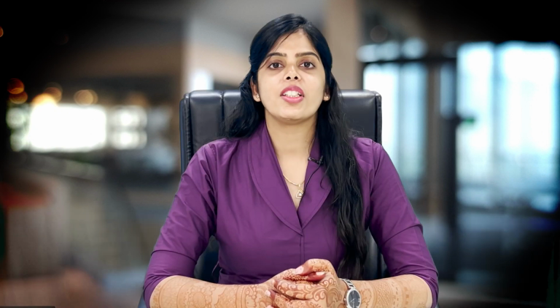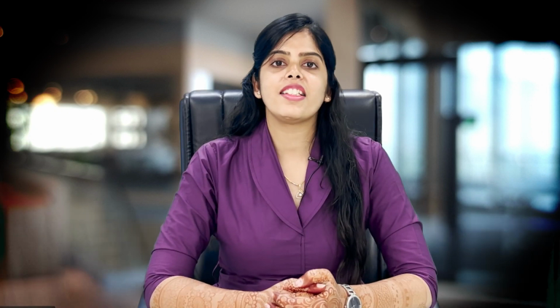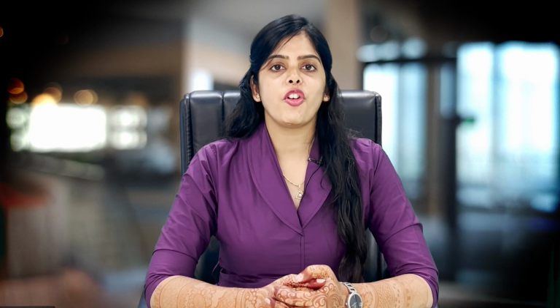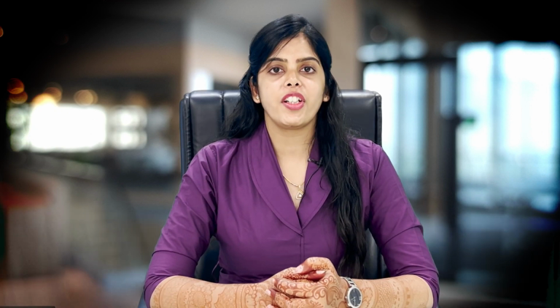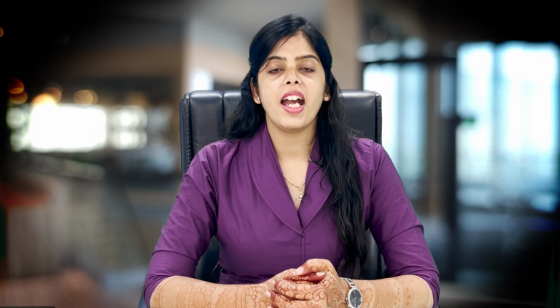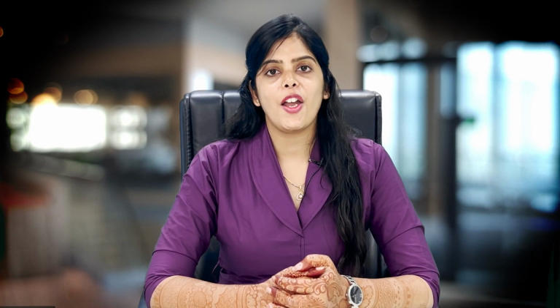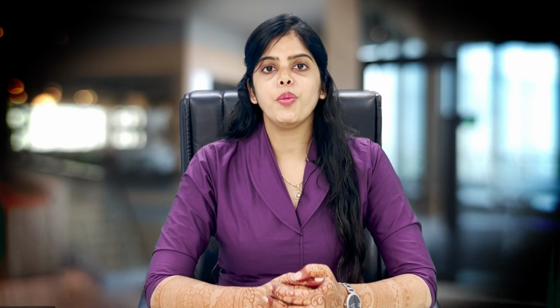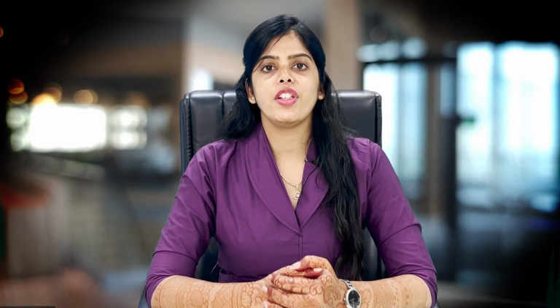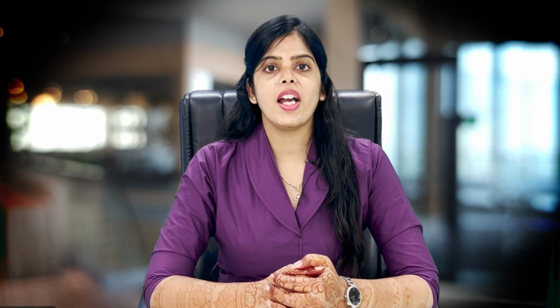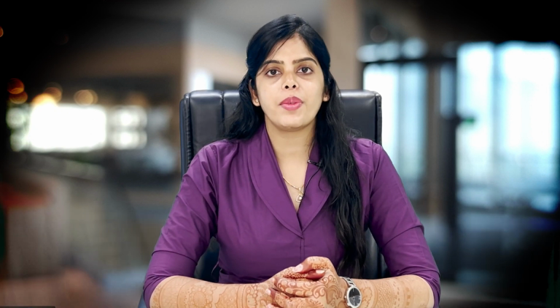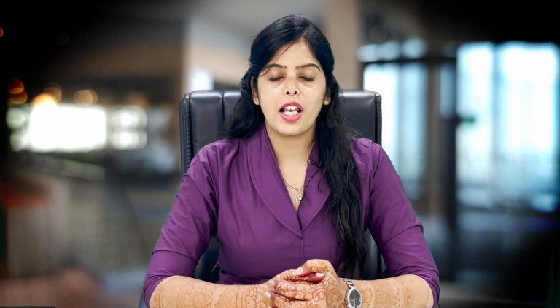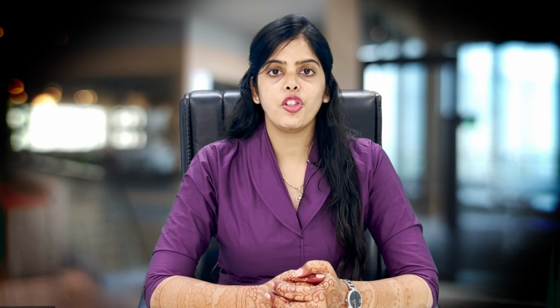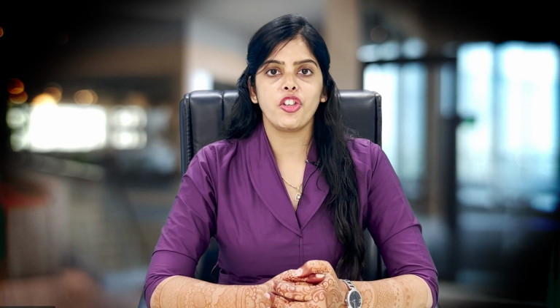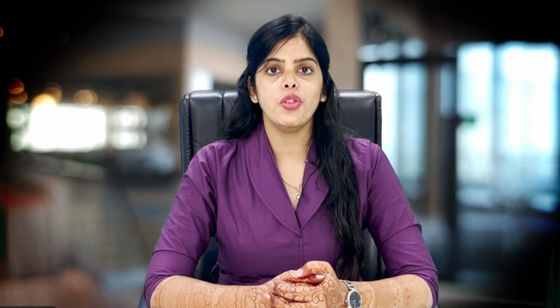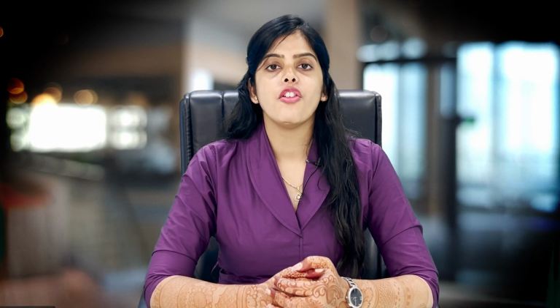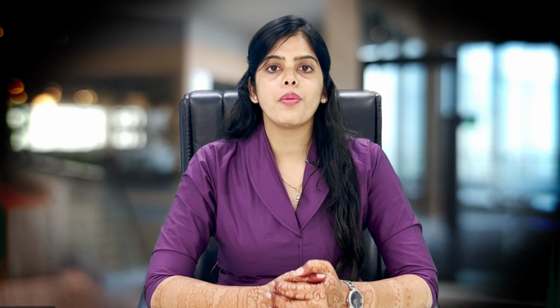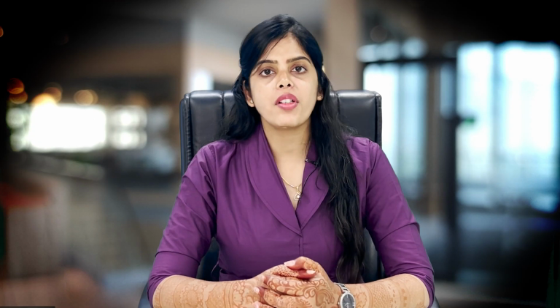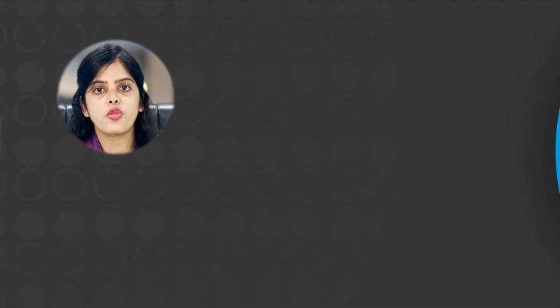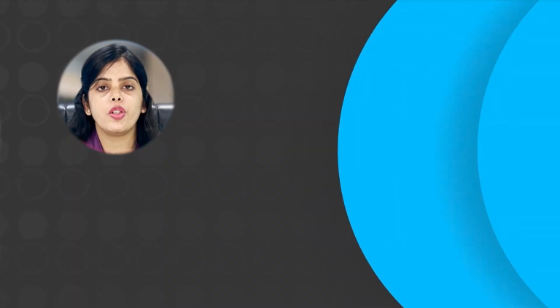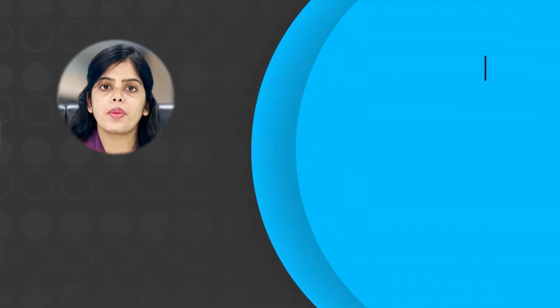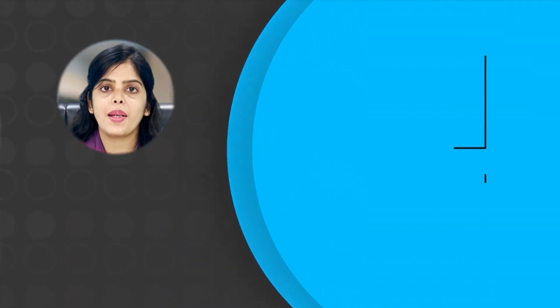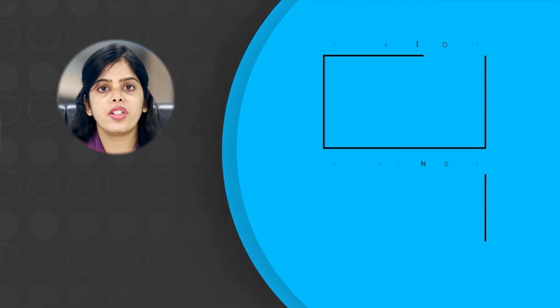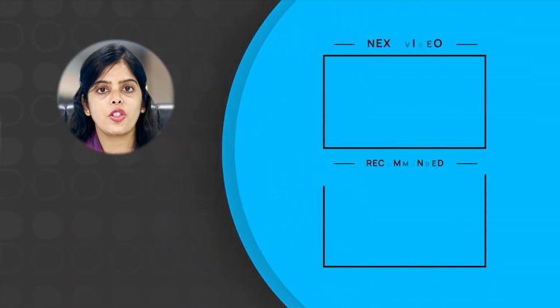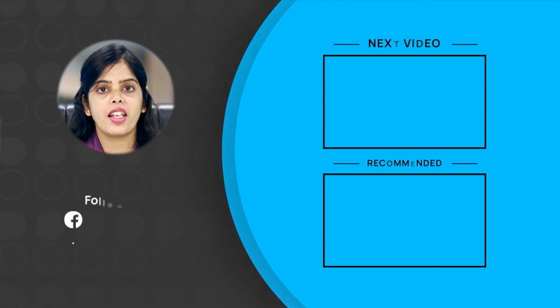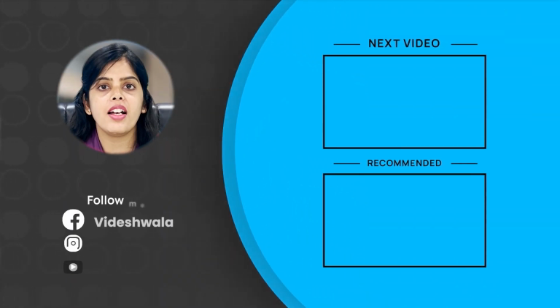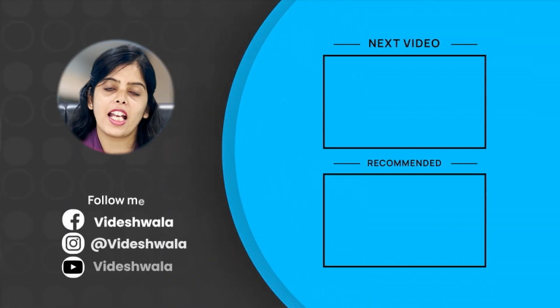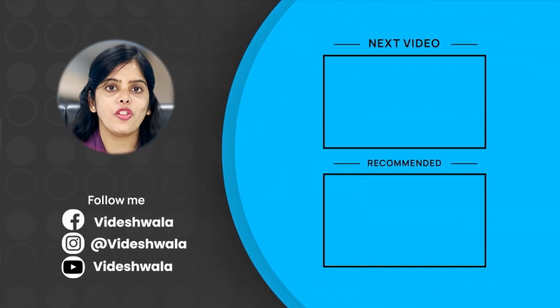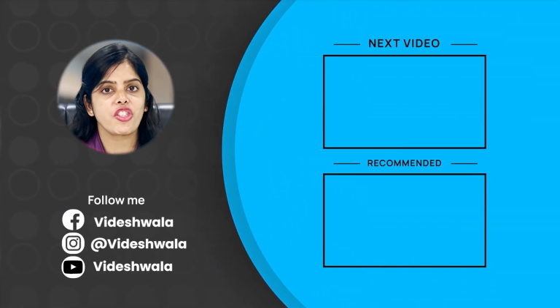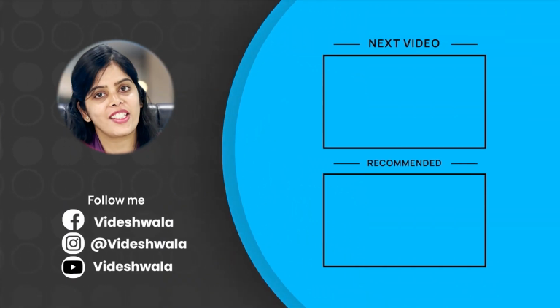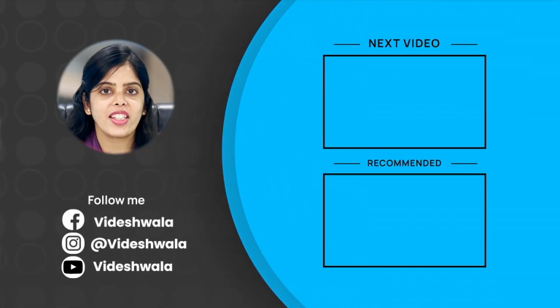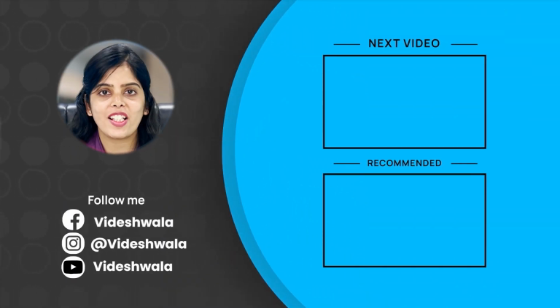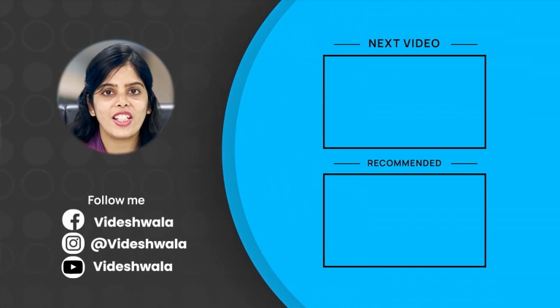So this is it for today. I hope this video has been helpful for you. For more such videos, subscribe to Videshwala. Thanks for watching, see you in the next video.